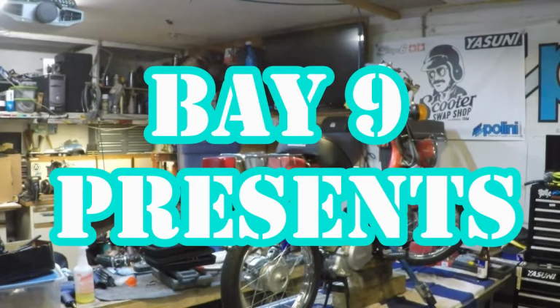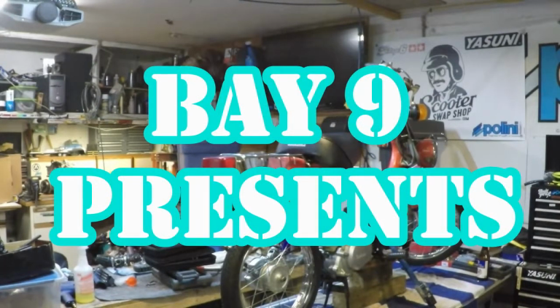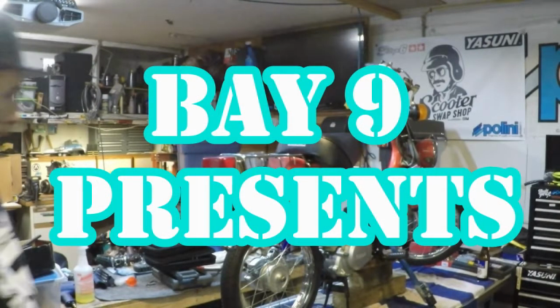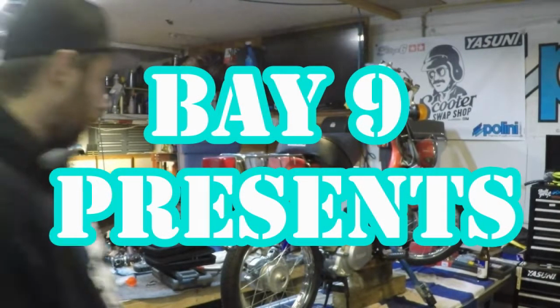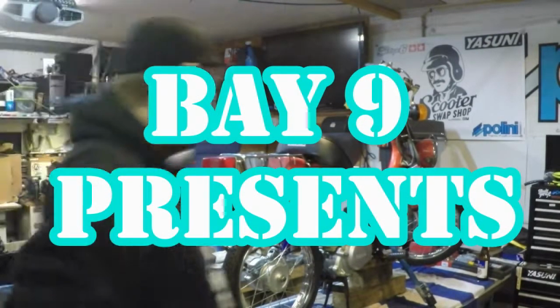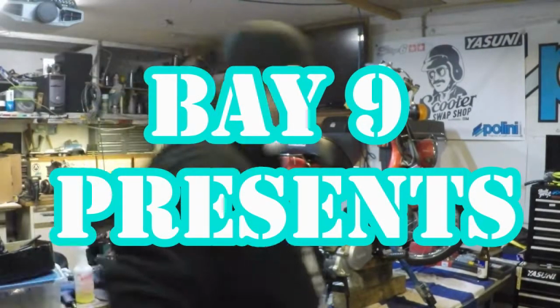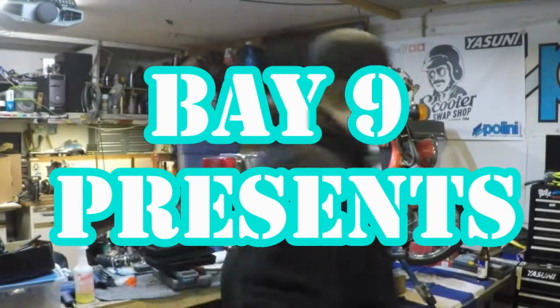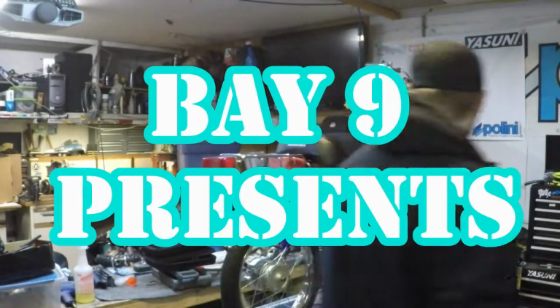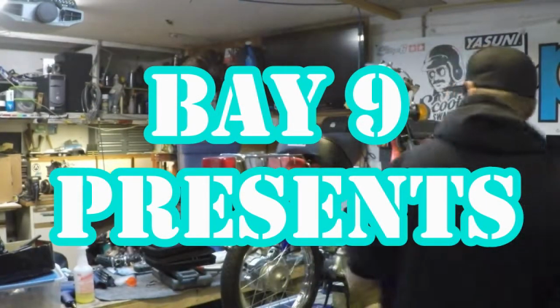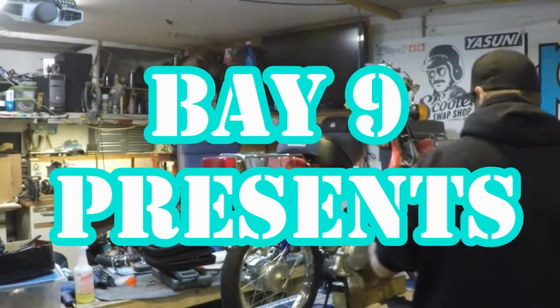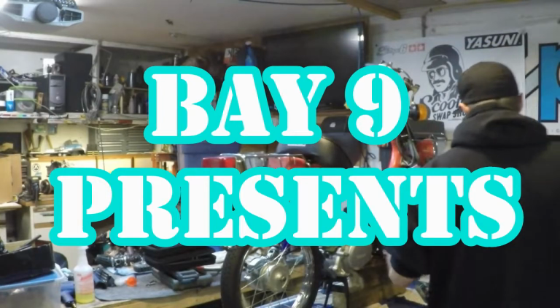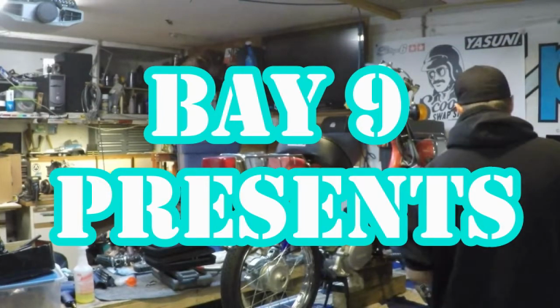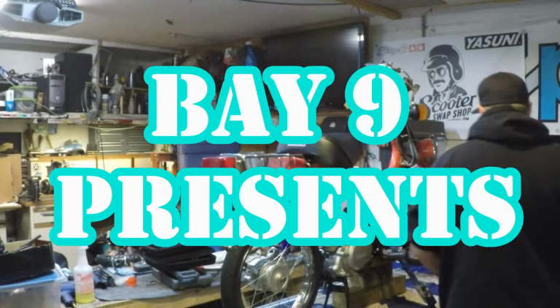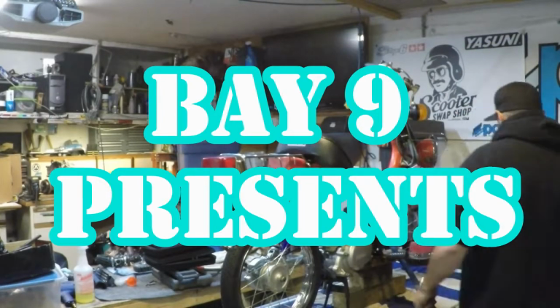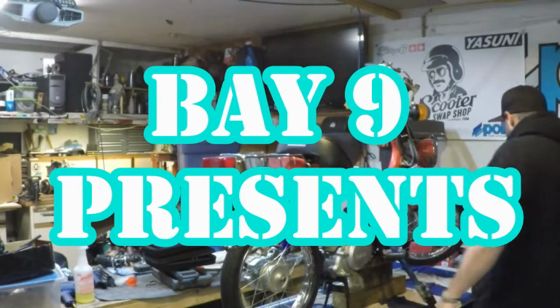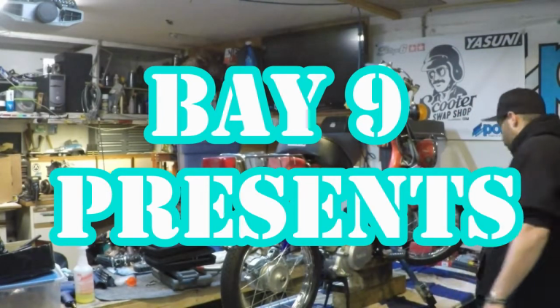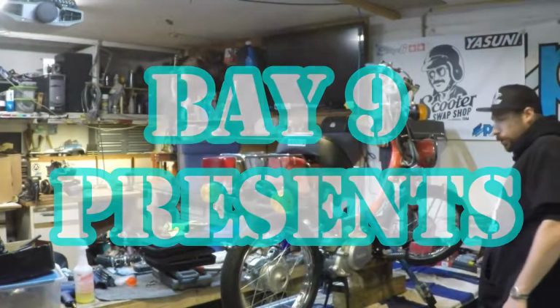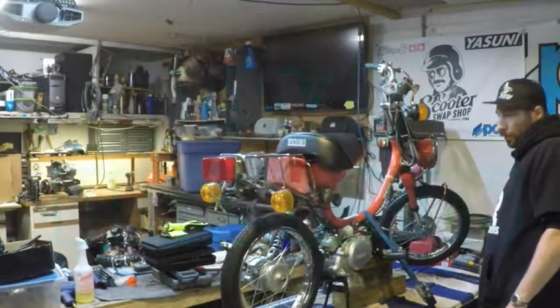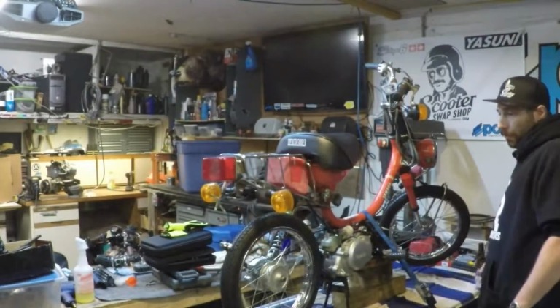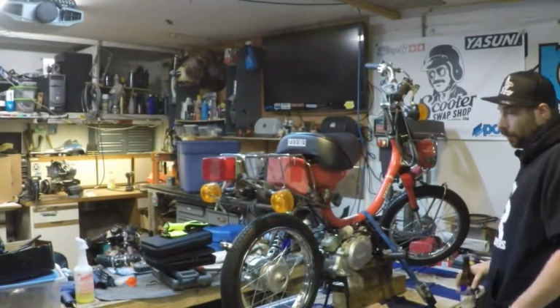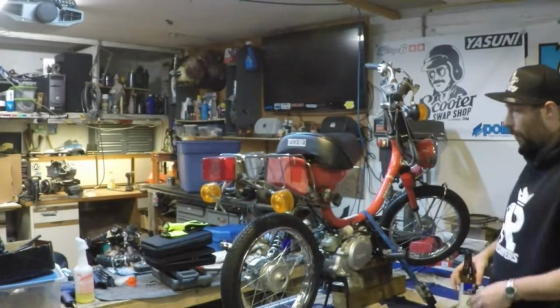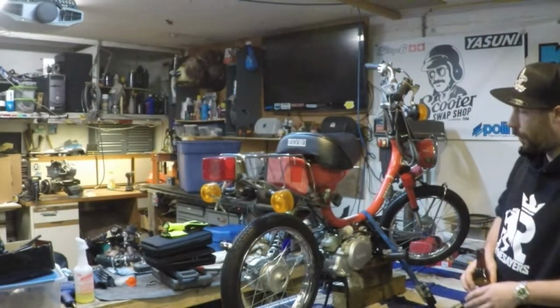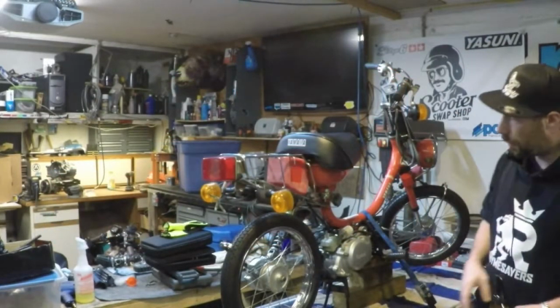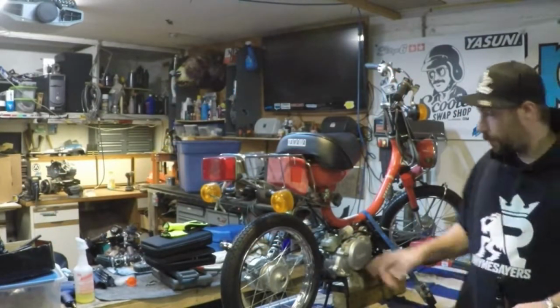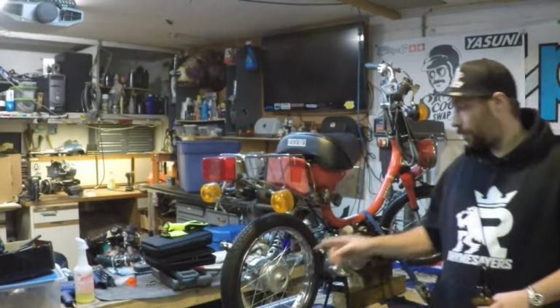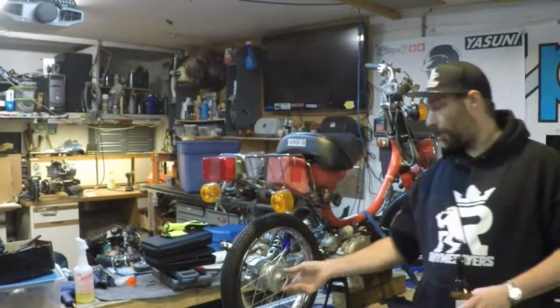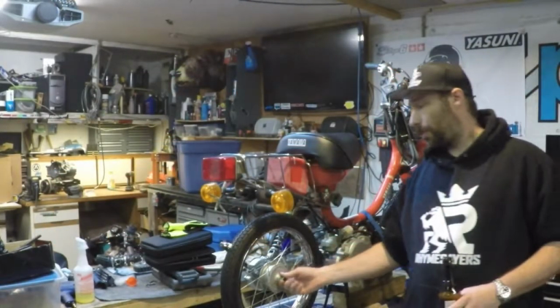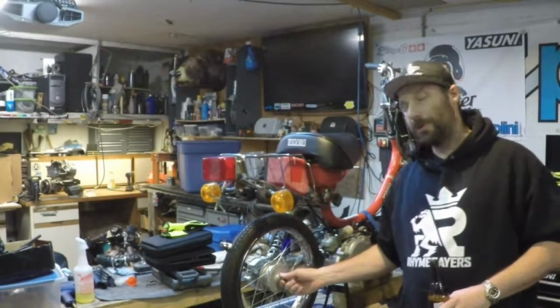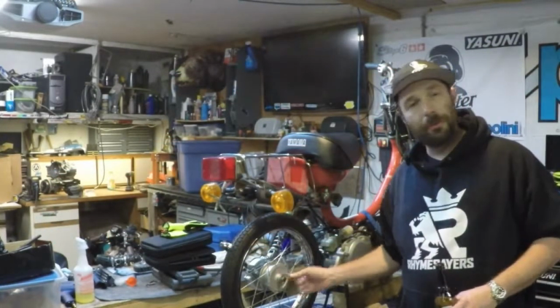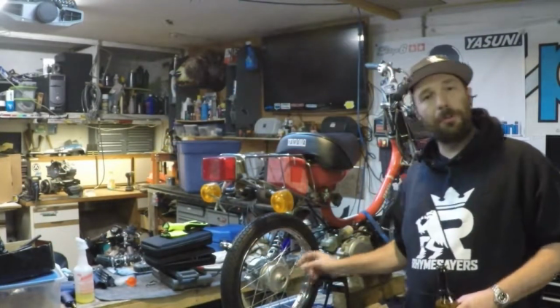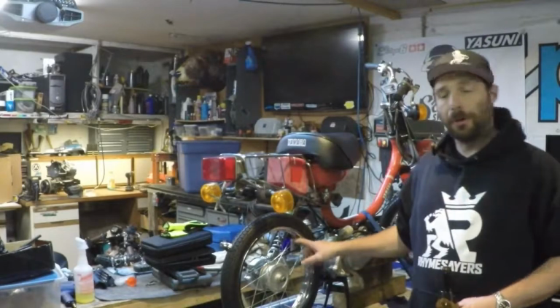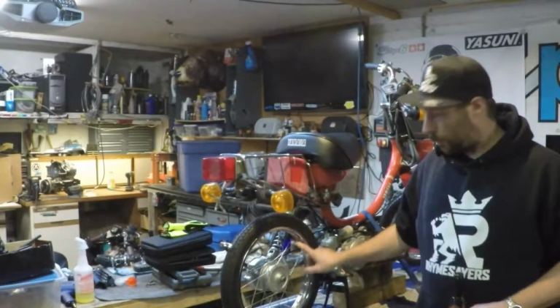Welcome to Bay 9. My name is Rob. This is a Yamaha Hopper QT50. Today we're going to be changing the rear end bearings.